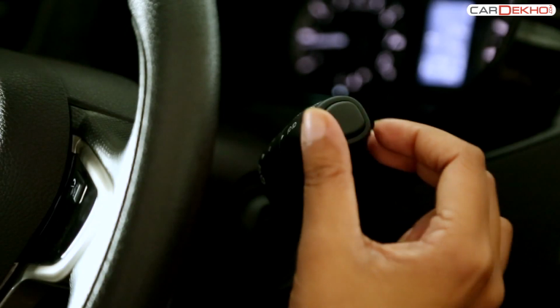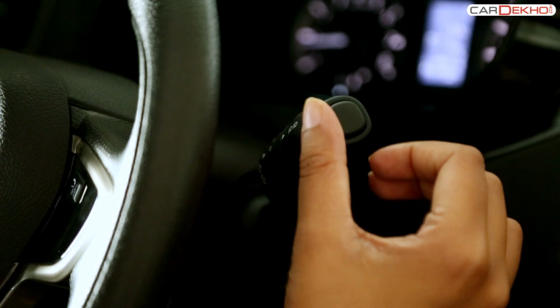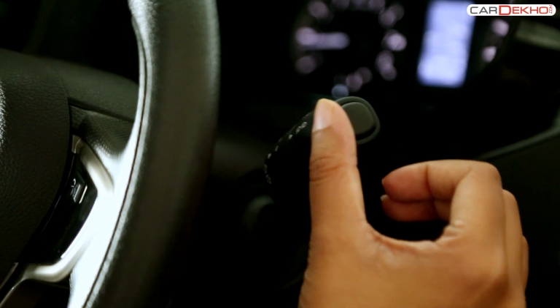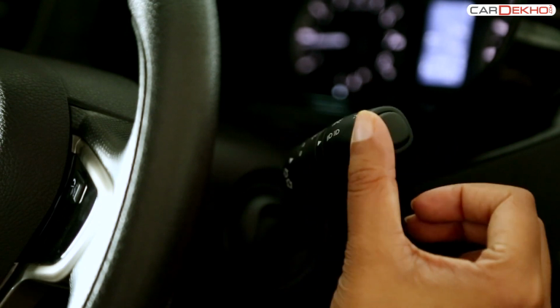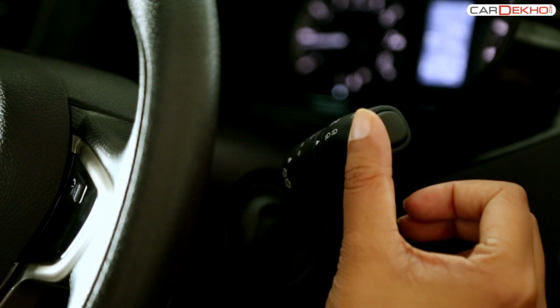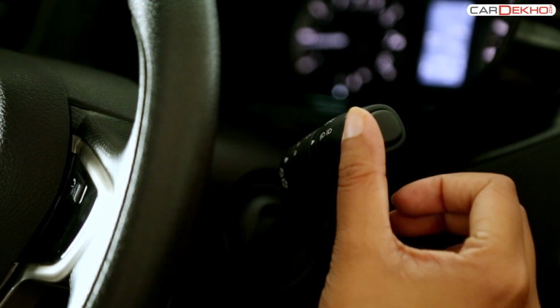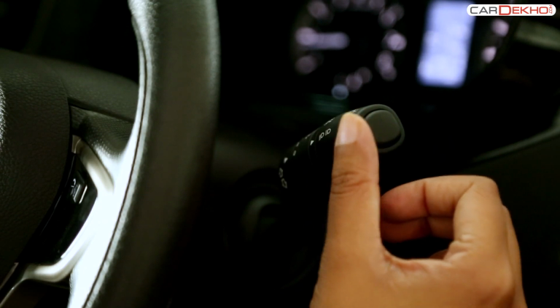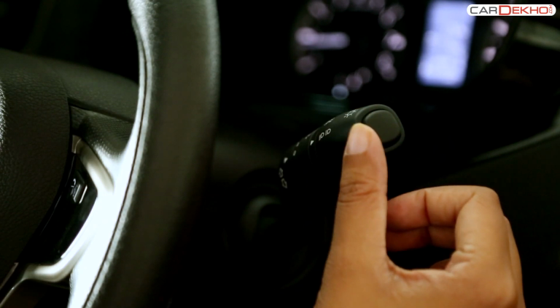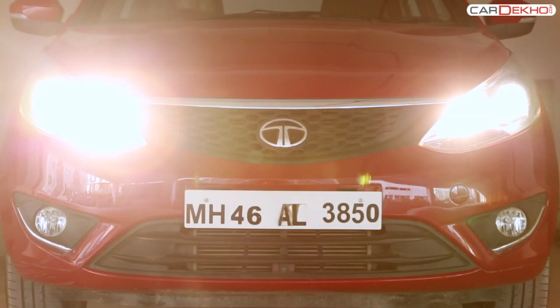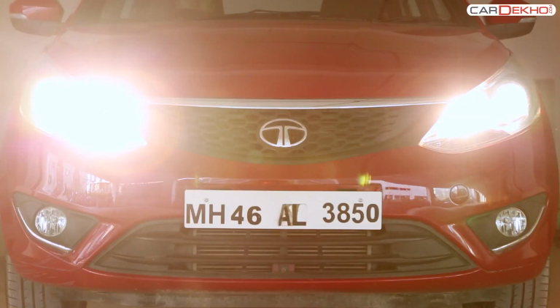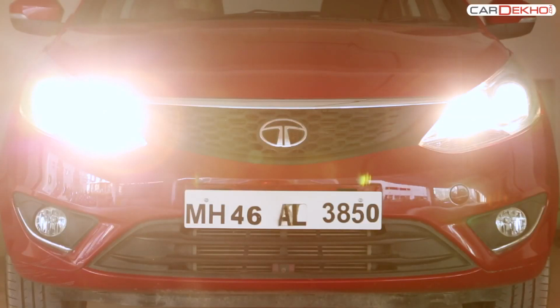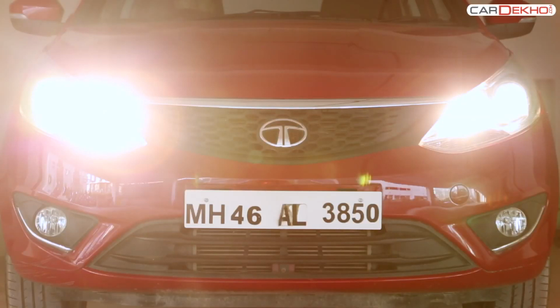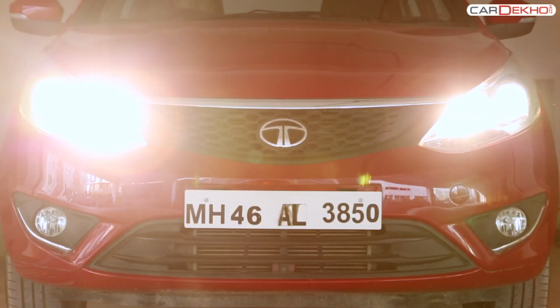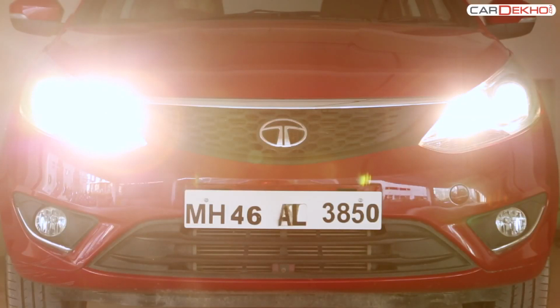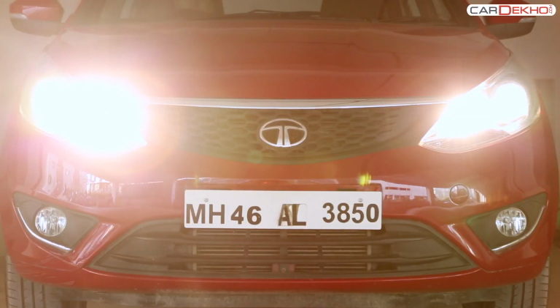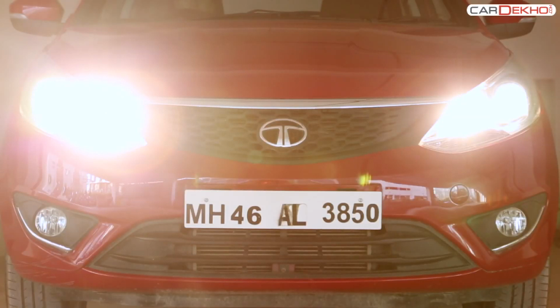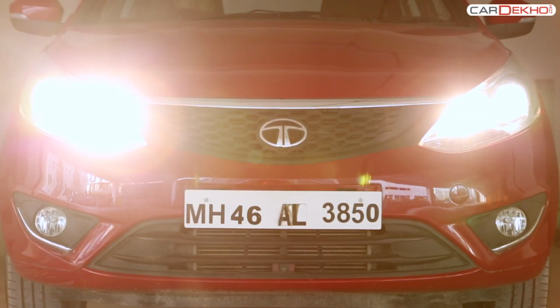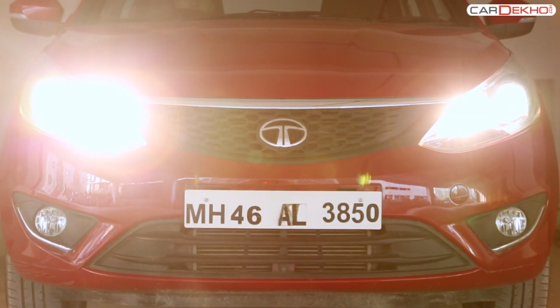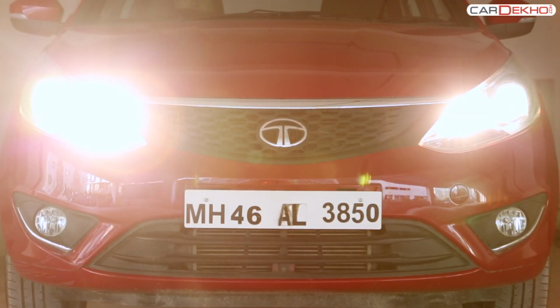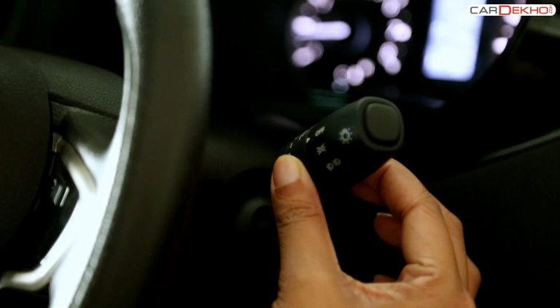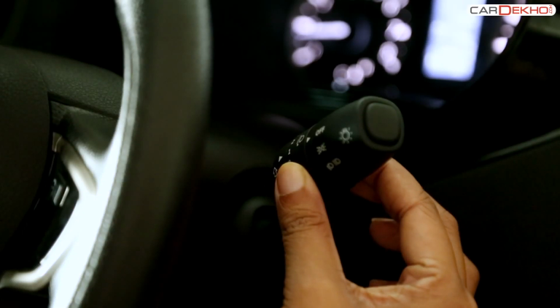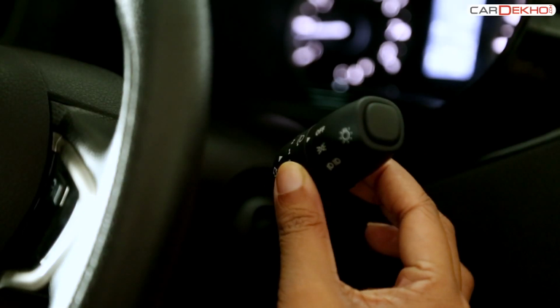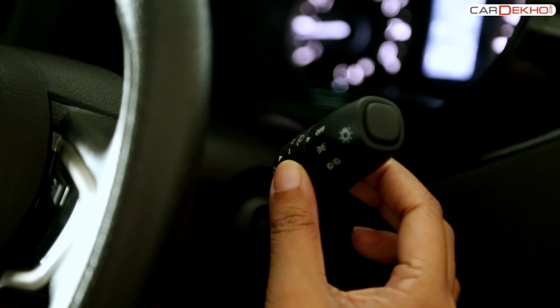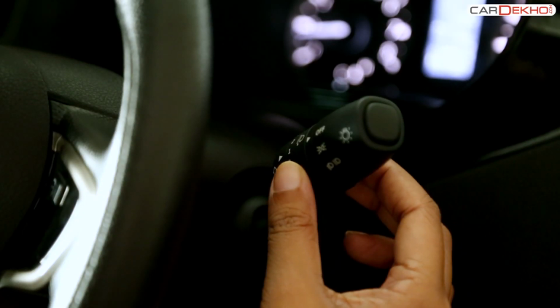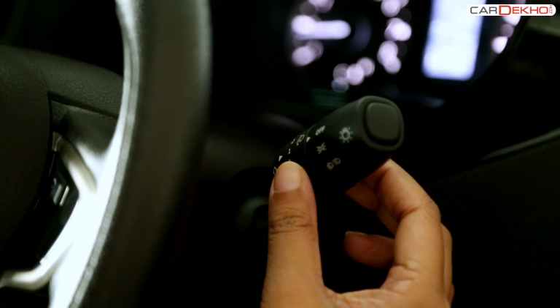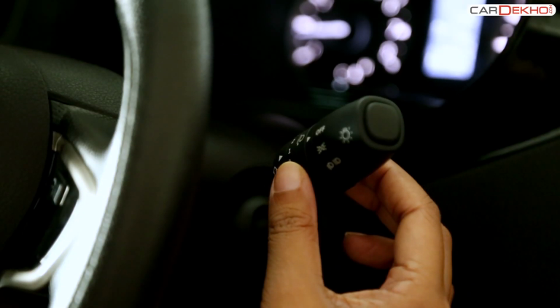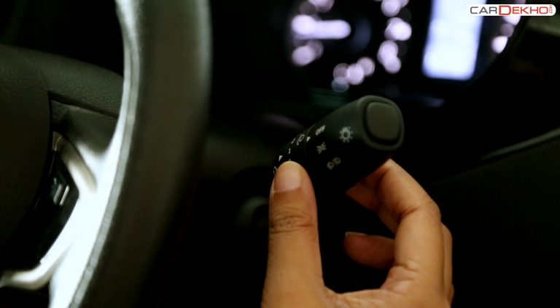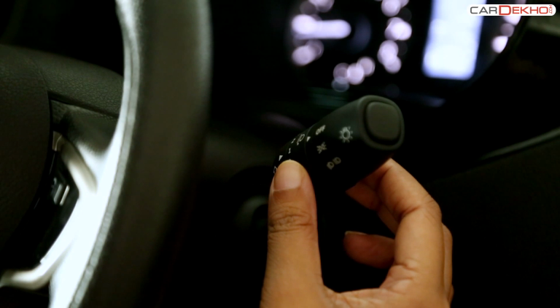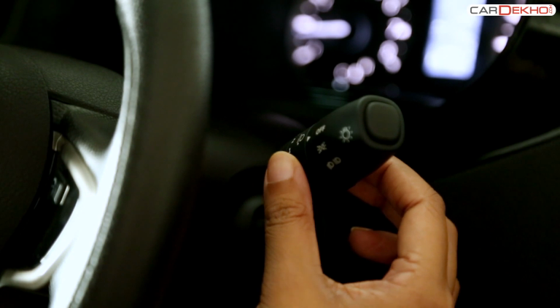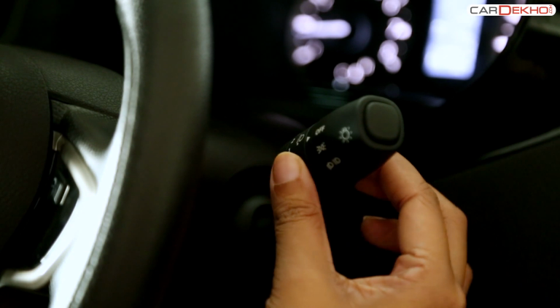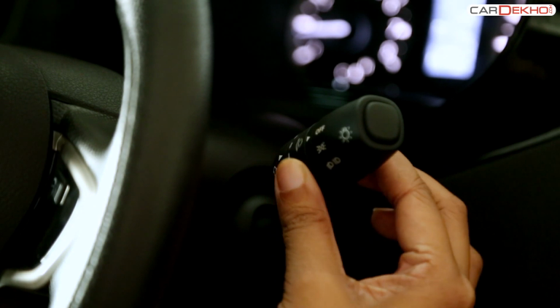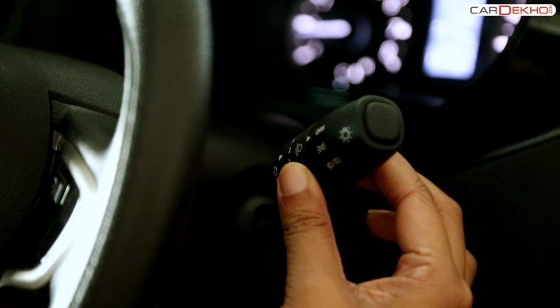To turn on the high beam, push the stock forward. You can adjust the height of the headlamps by turning the ring on the inner side of the stock.